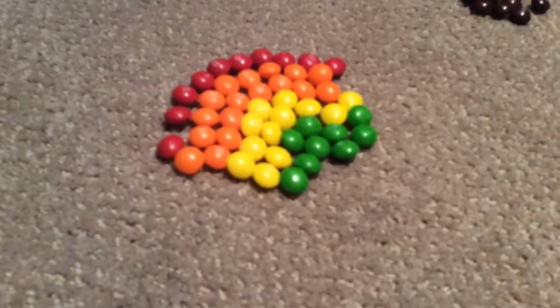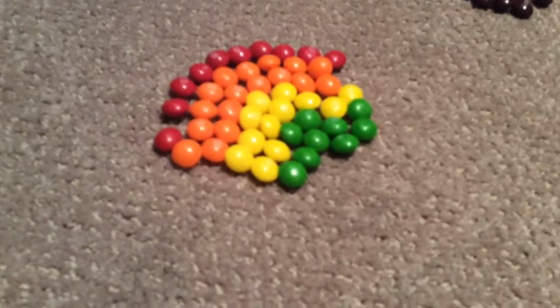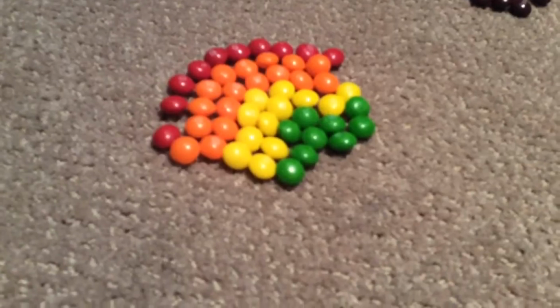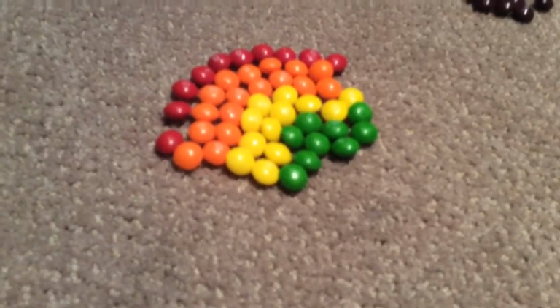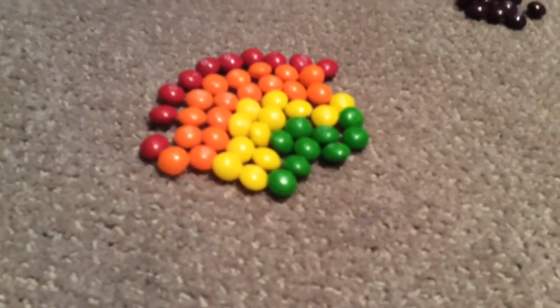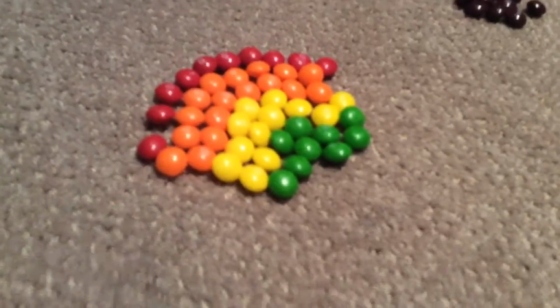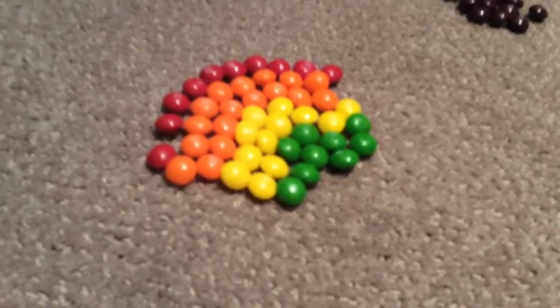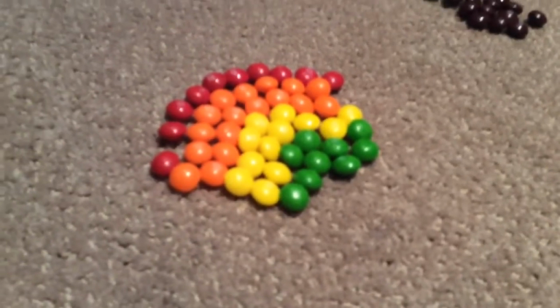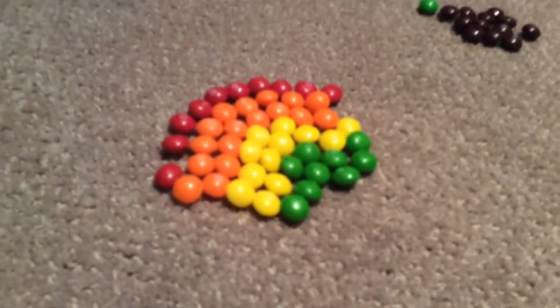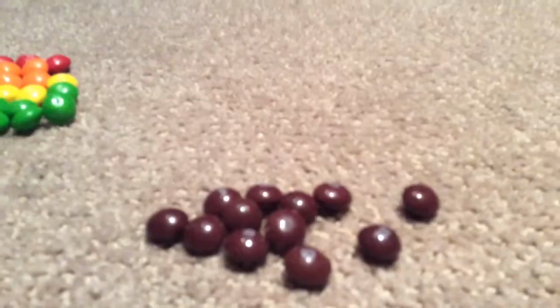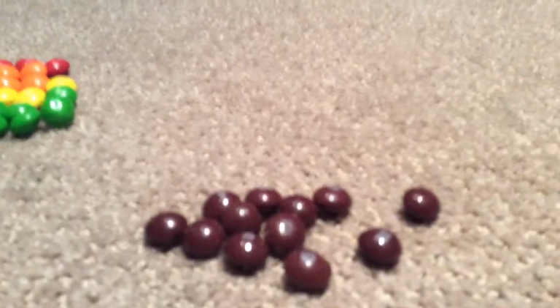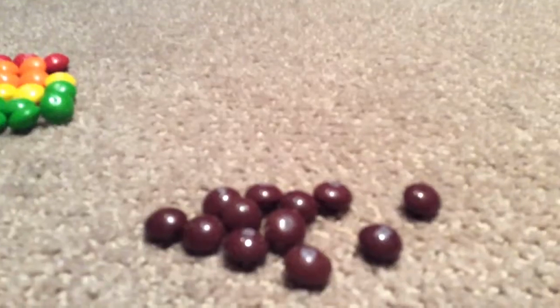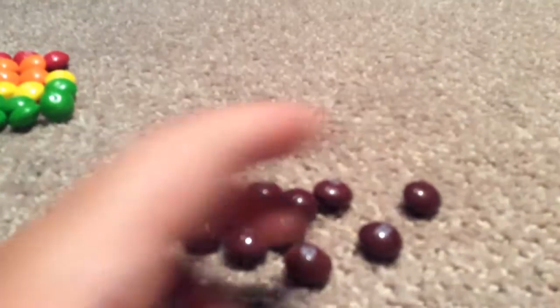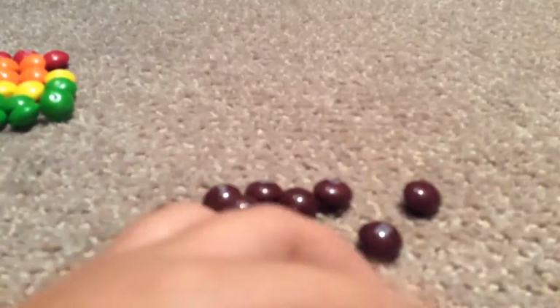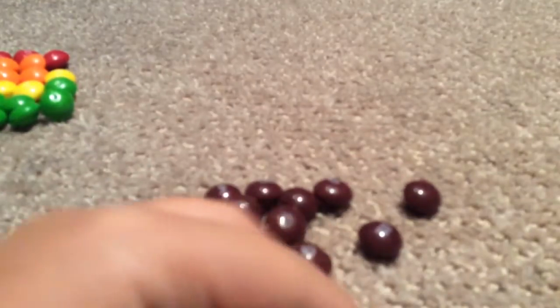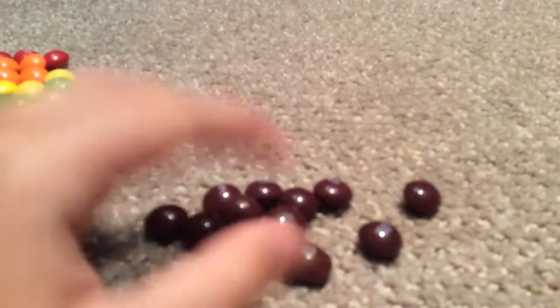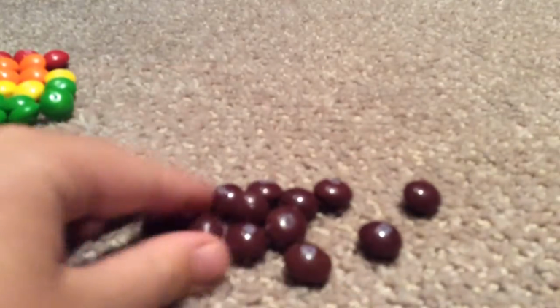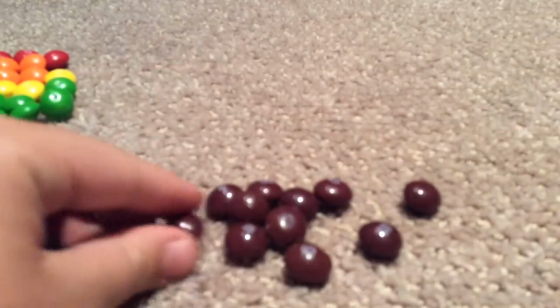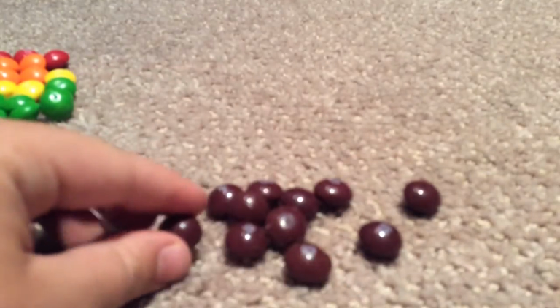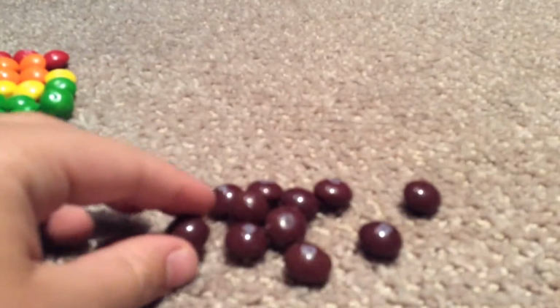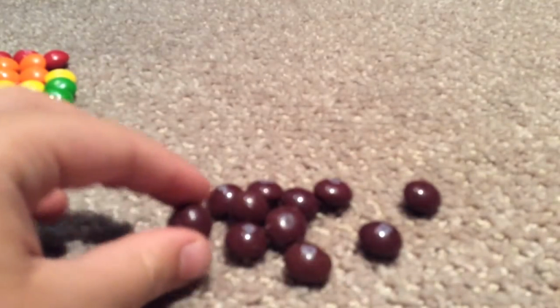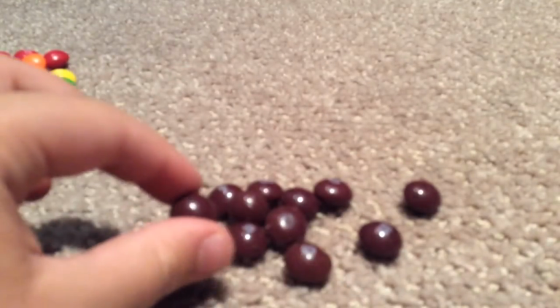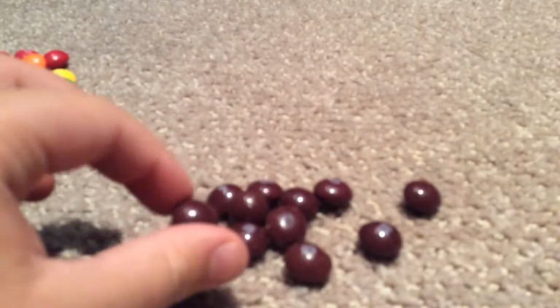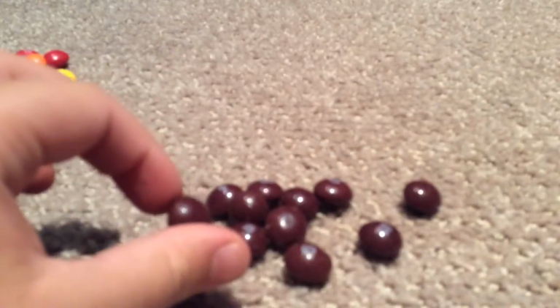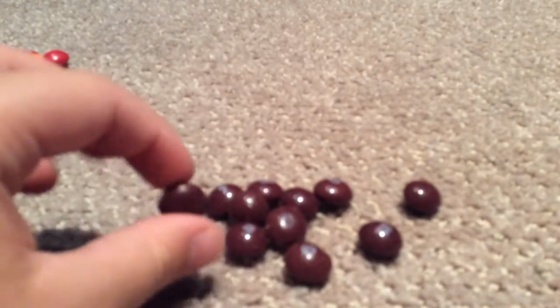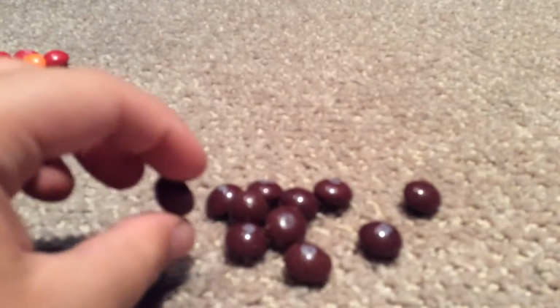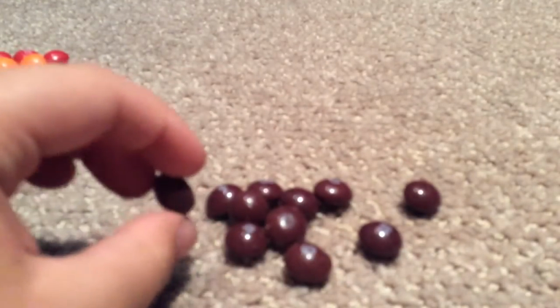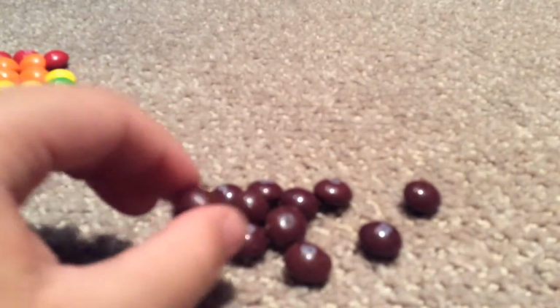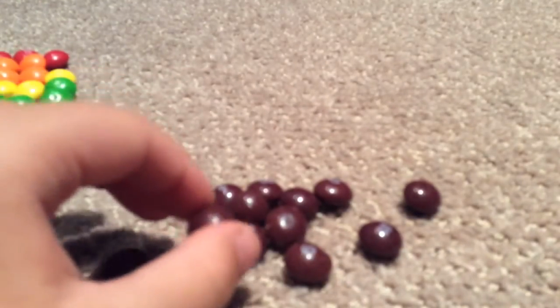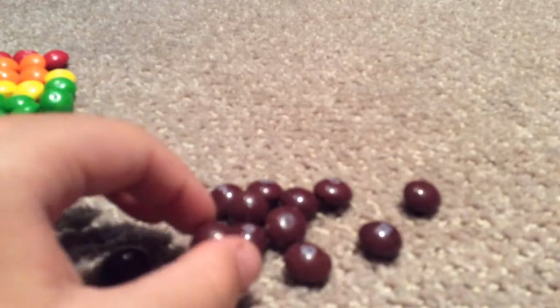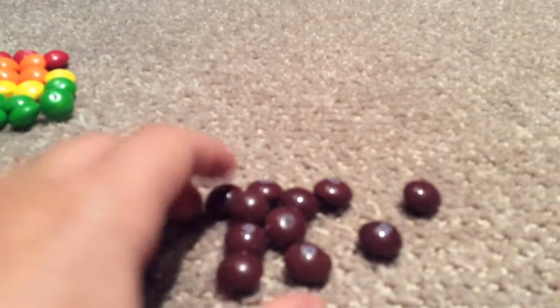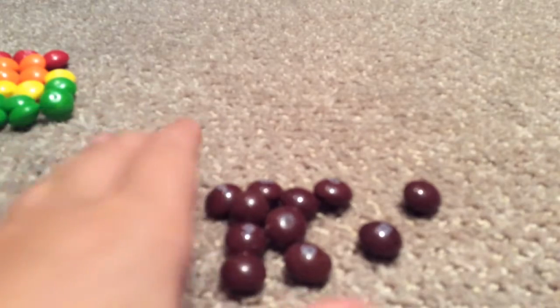Now on to my favorite Skittle color — purple.